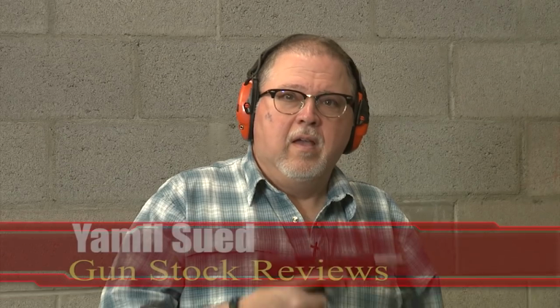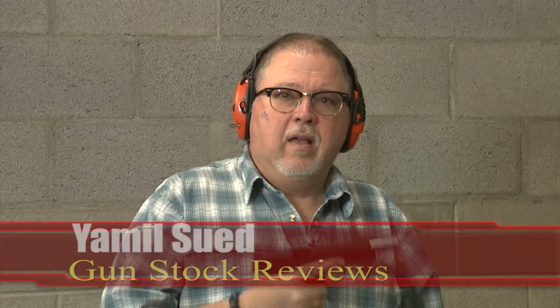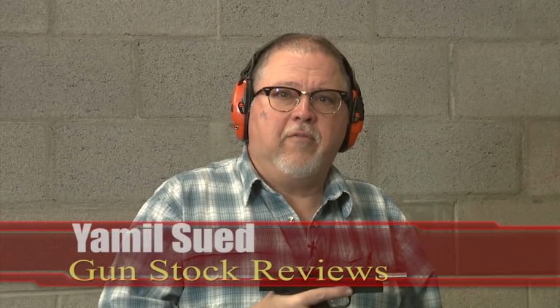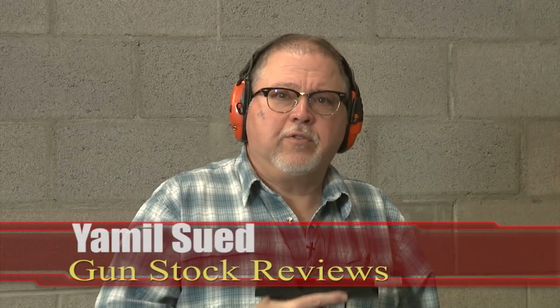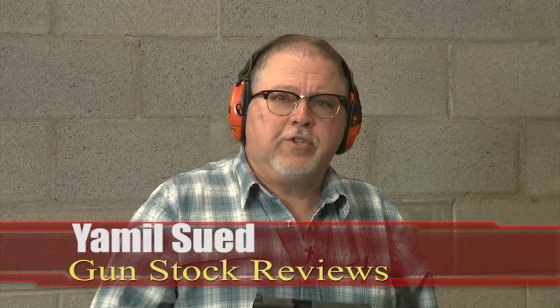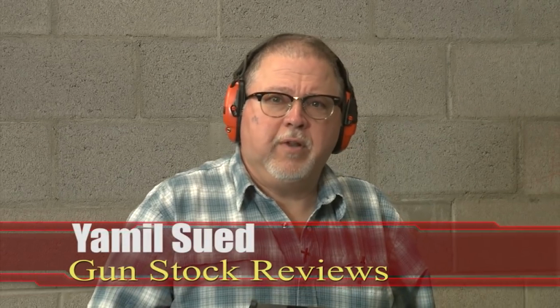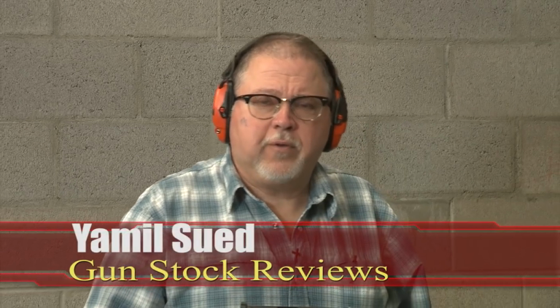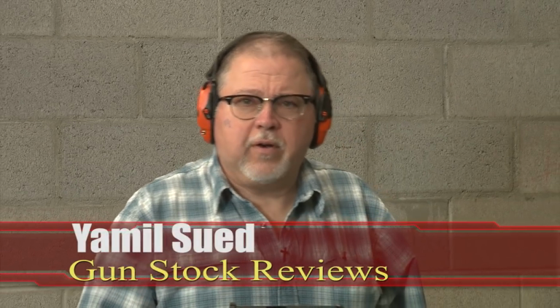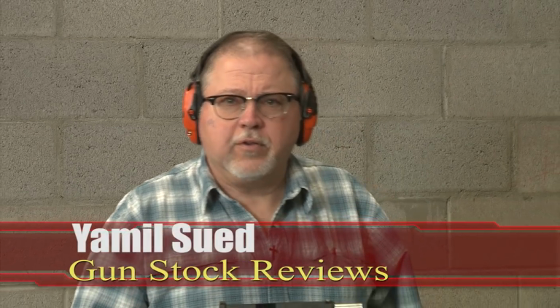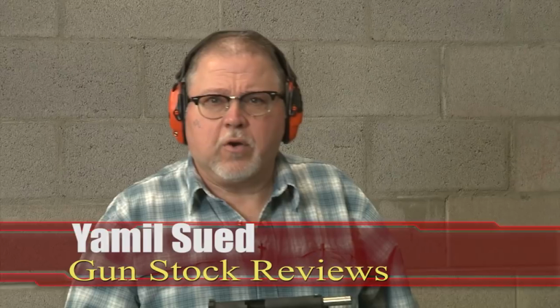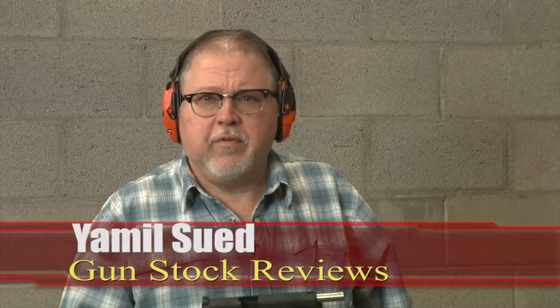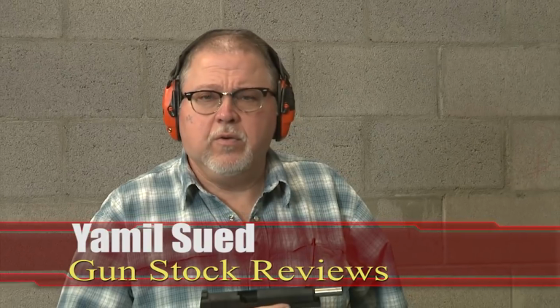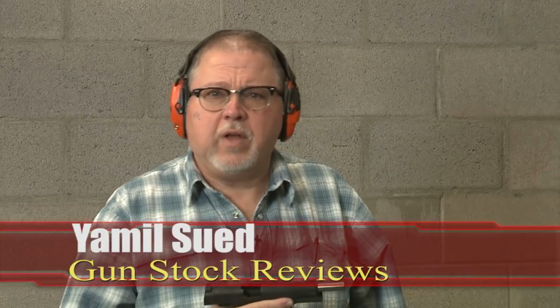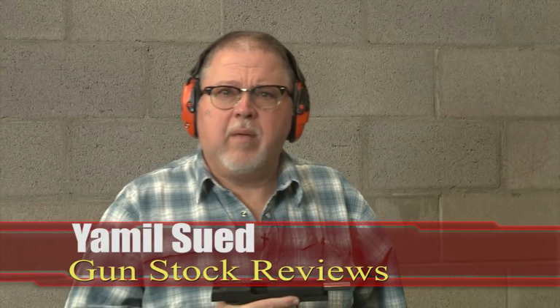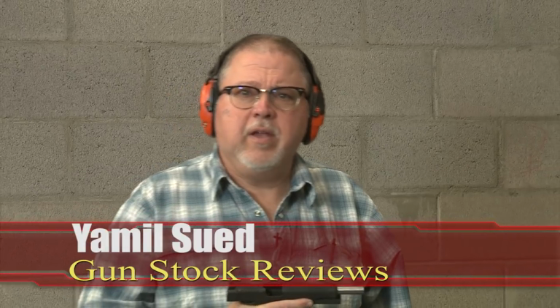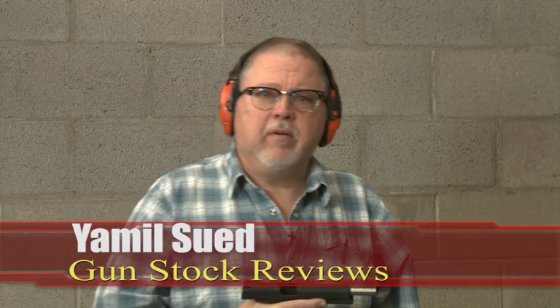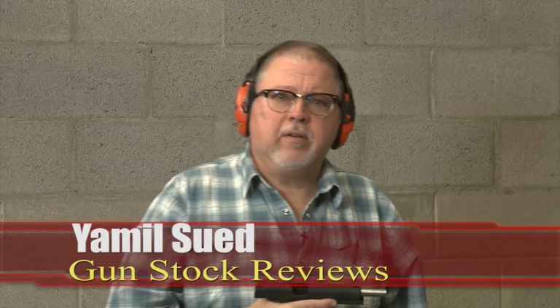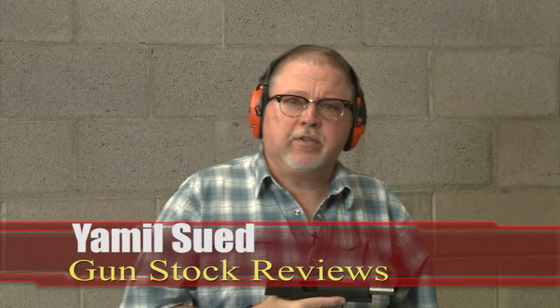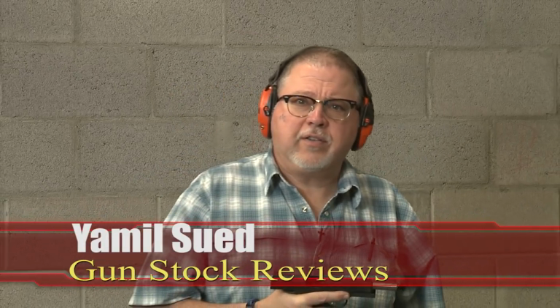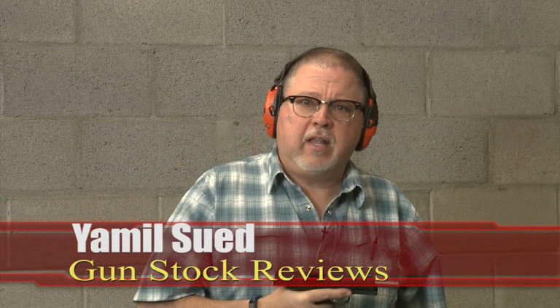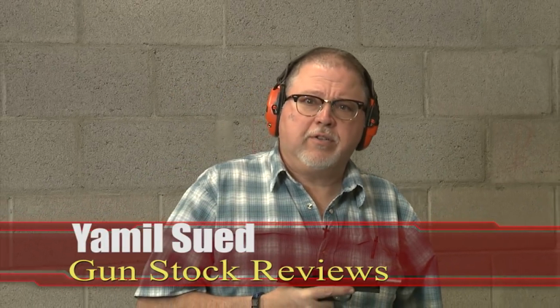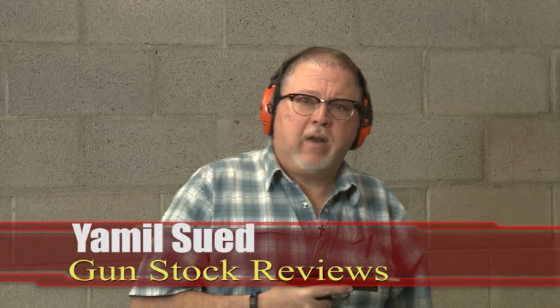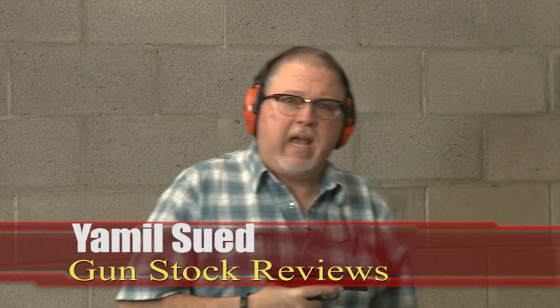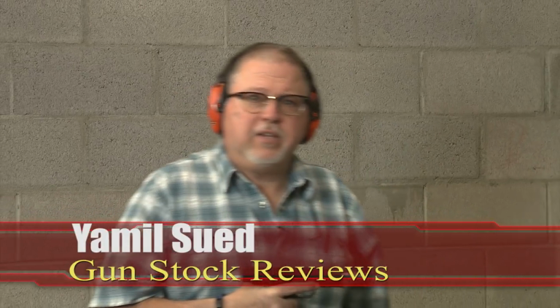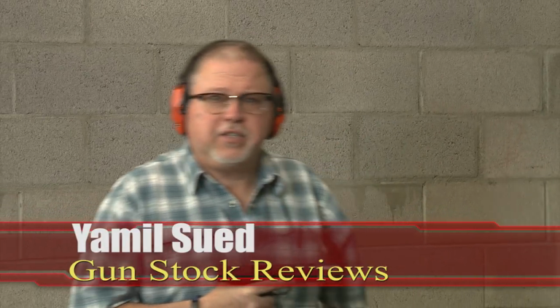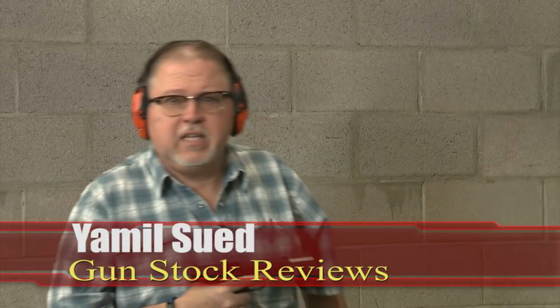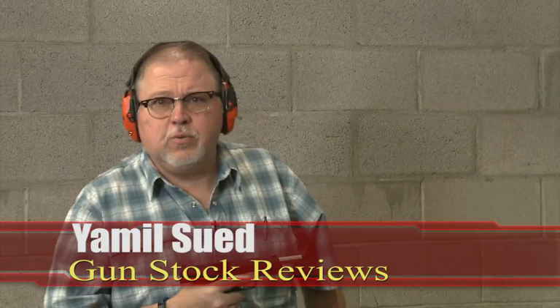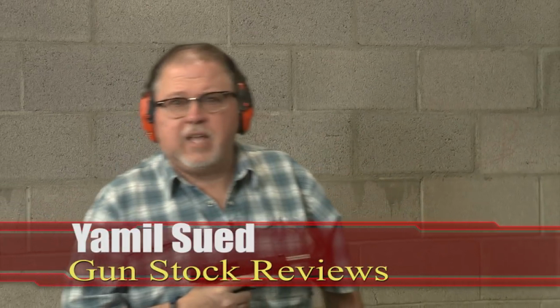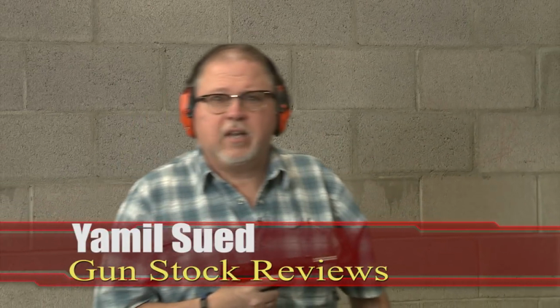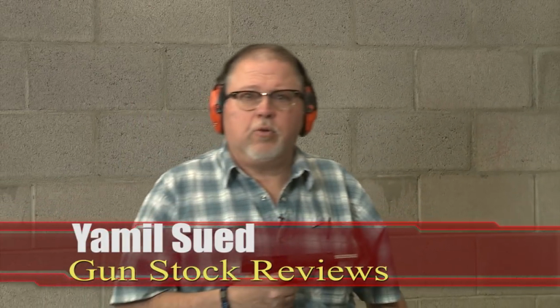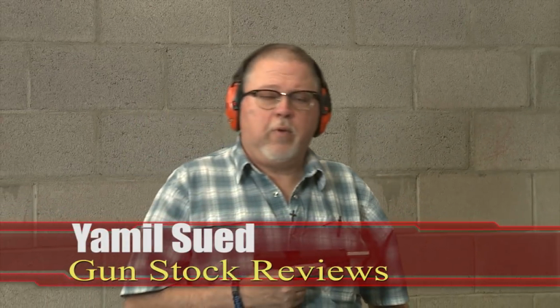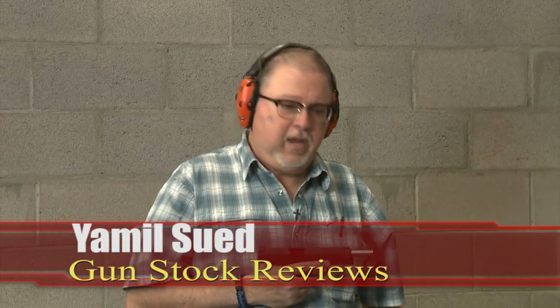Hello folks, this is Jamil Swift for Gunstark Reviews. I'm here at Scottsdale, Arizona at the C2 Tactical Range.